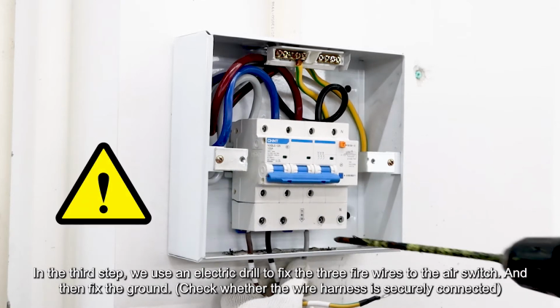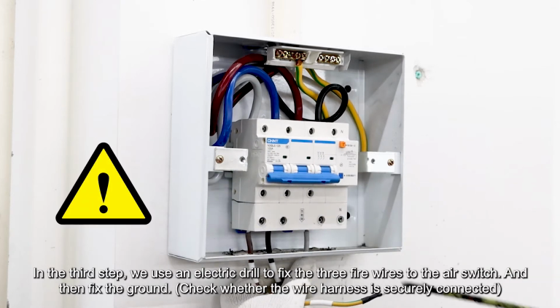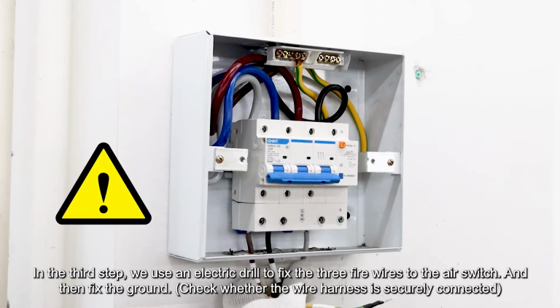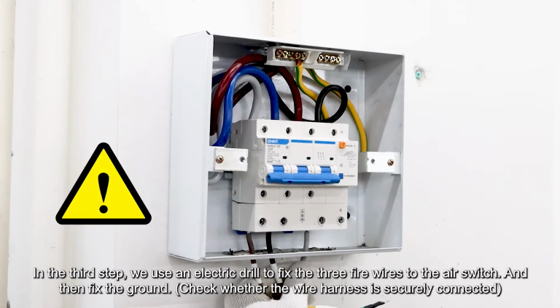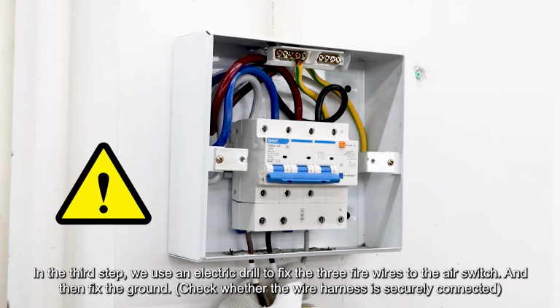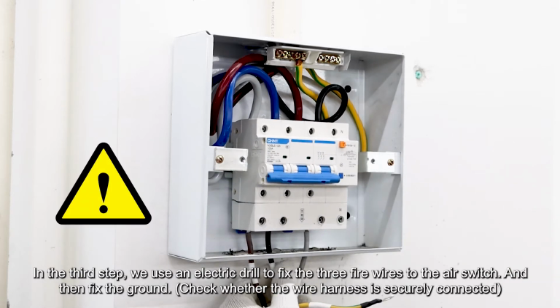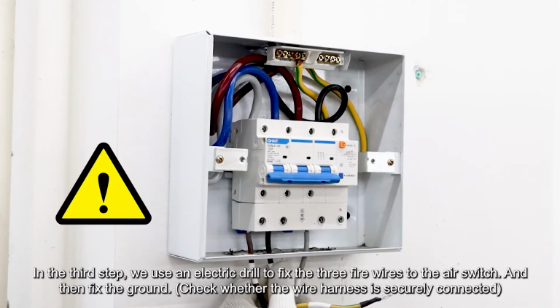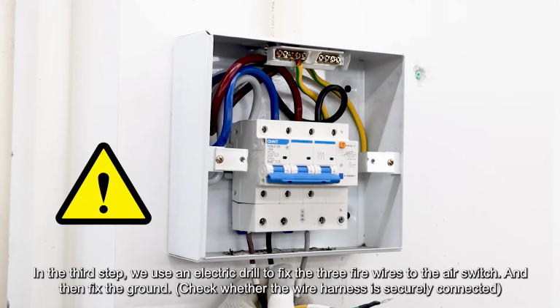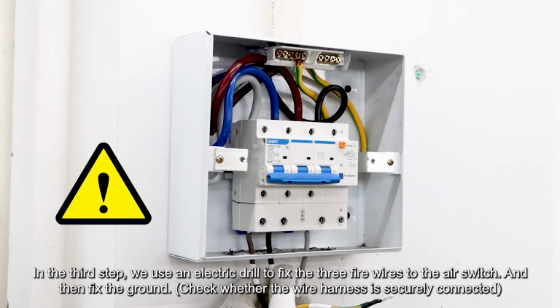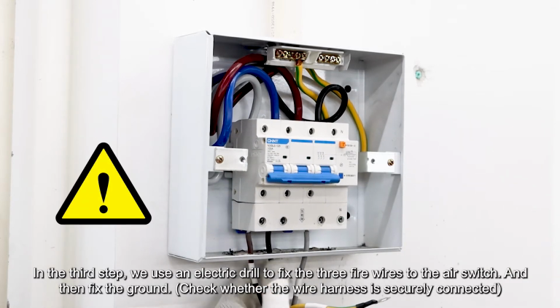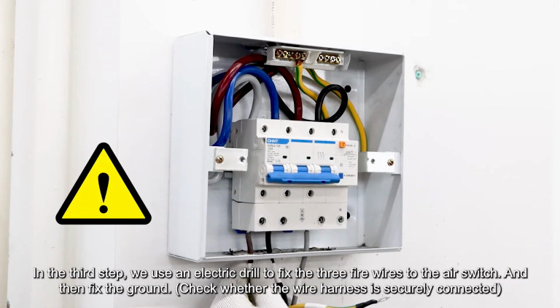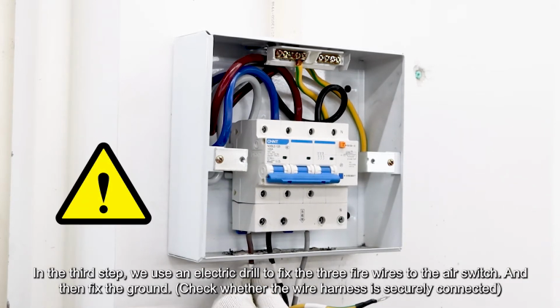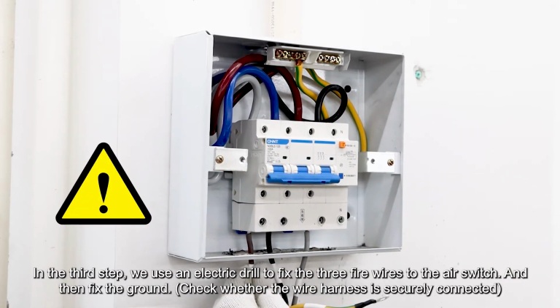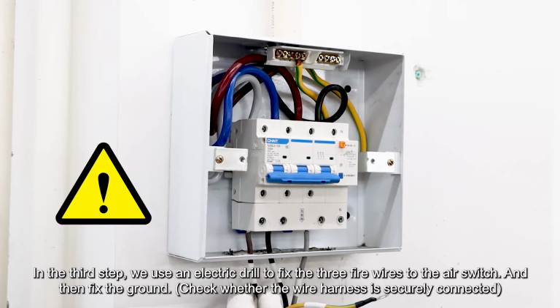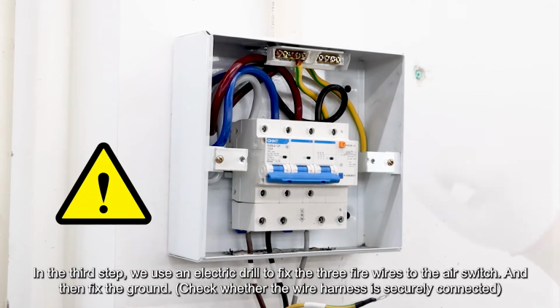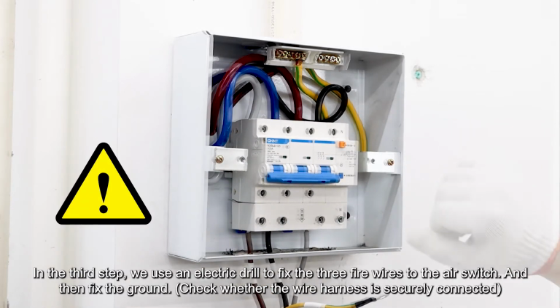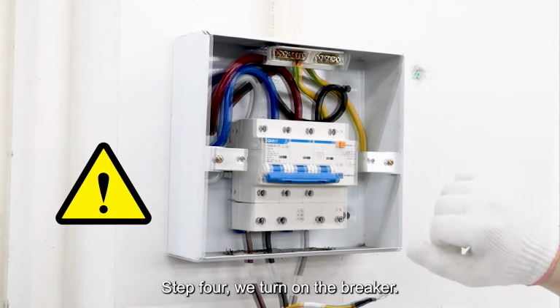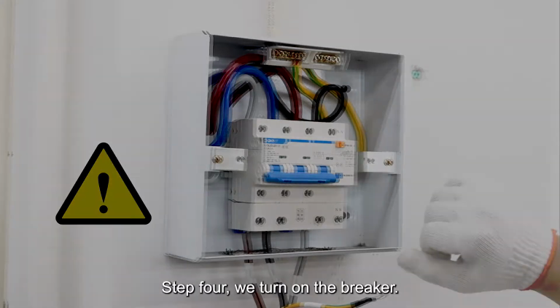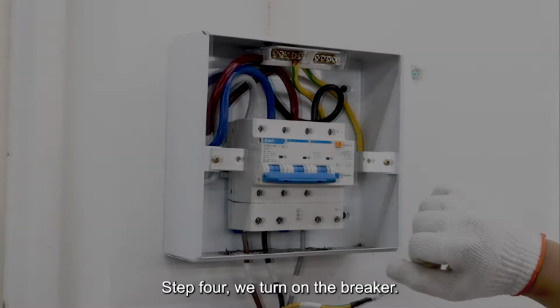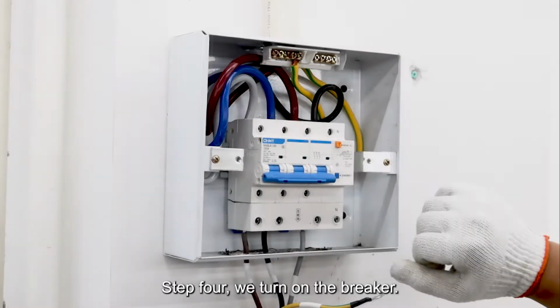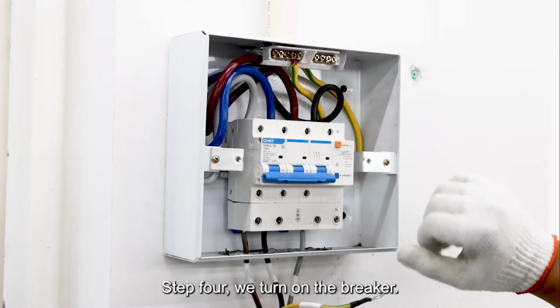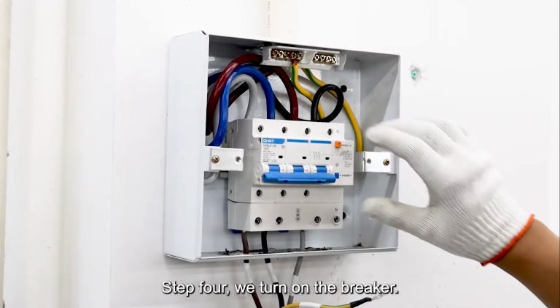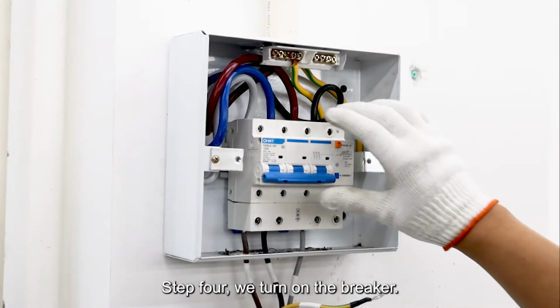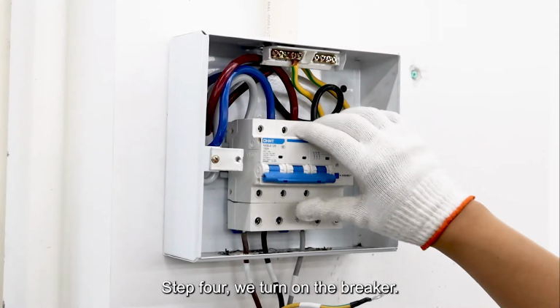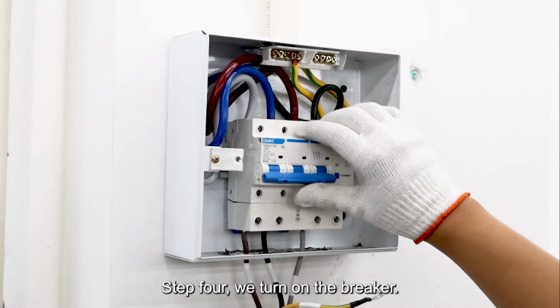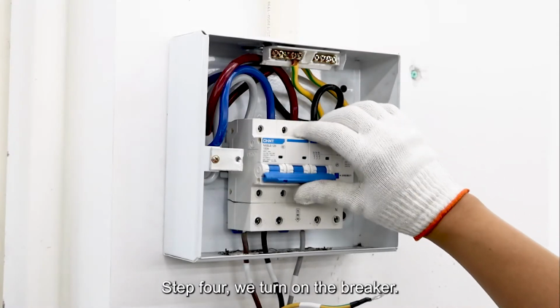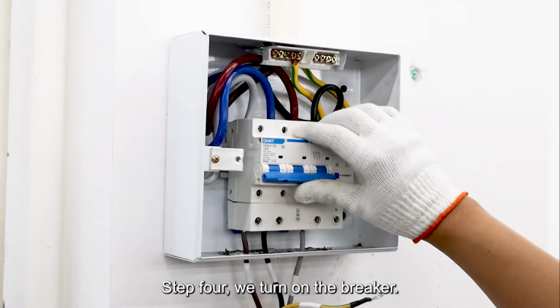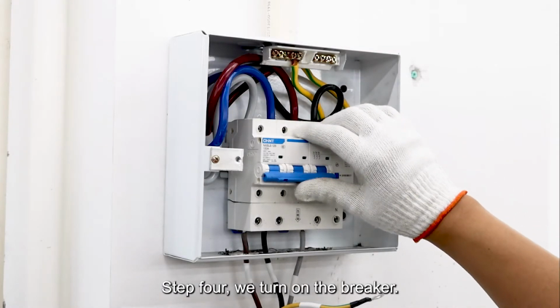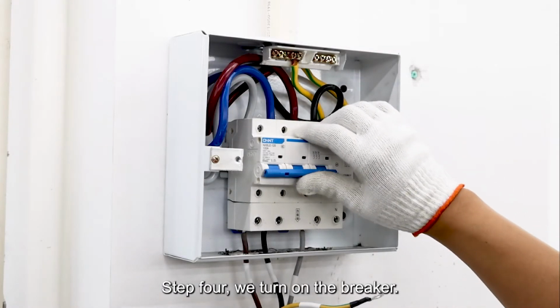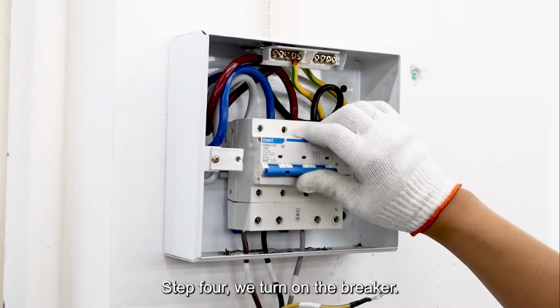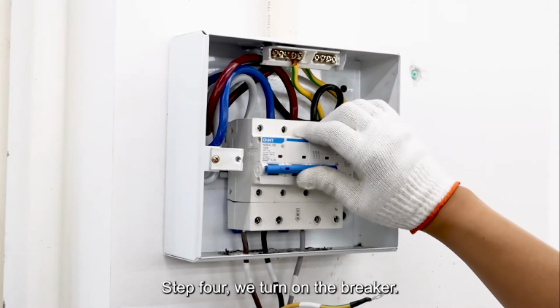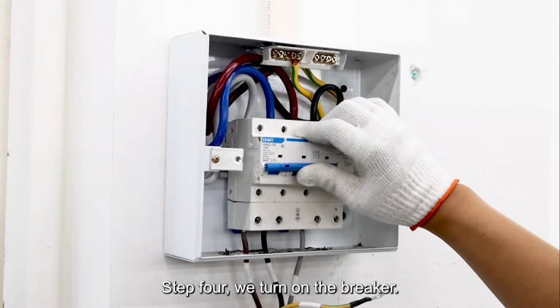Check whether the wire harness is securely connected. Step 4, we turn on the breaker.